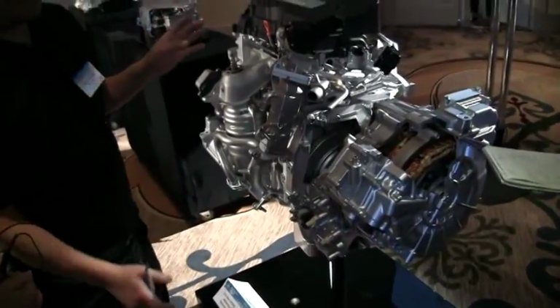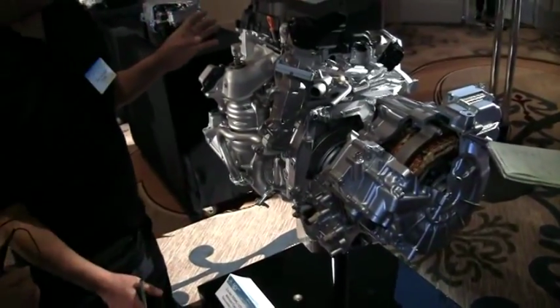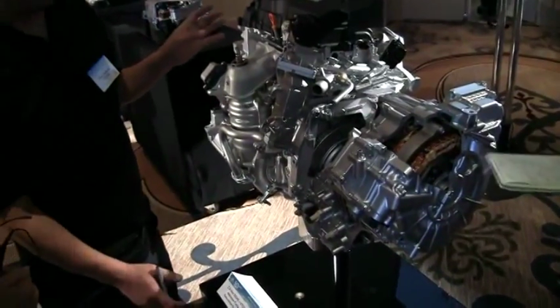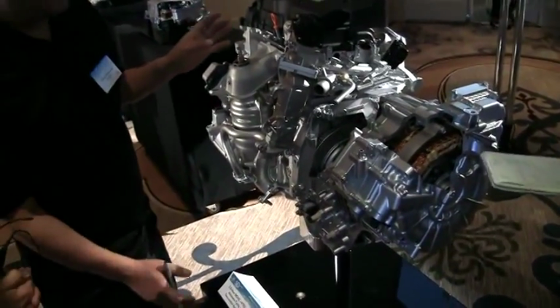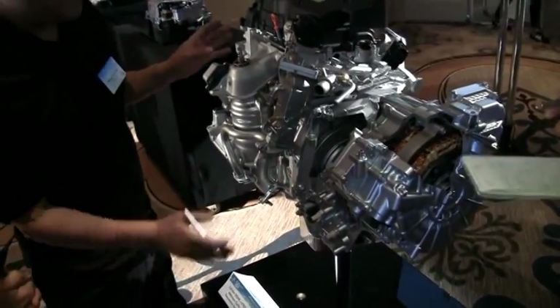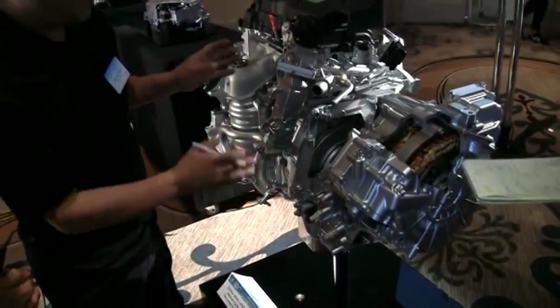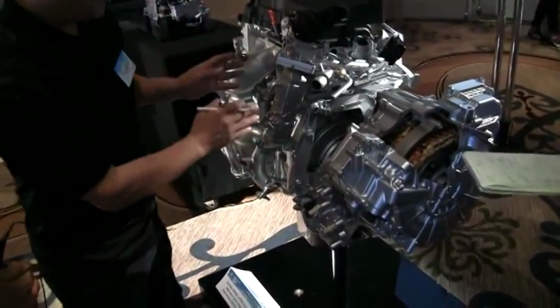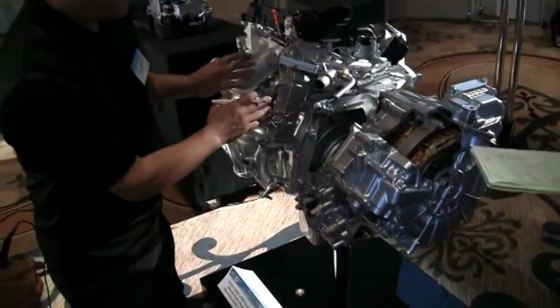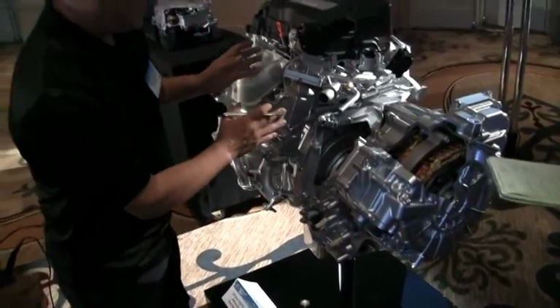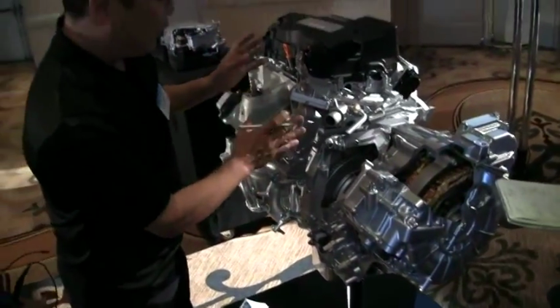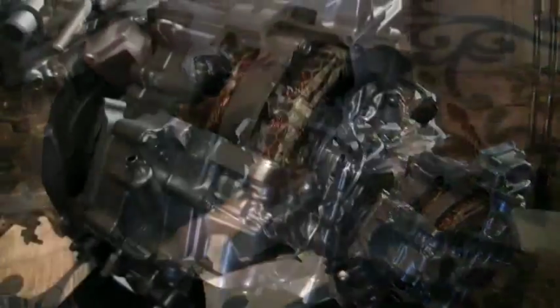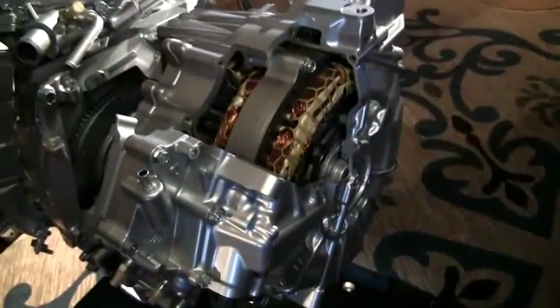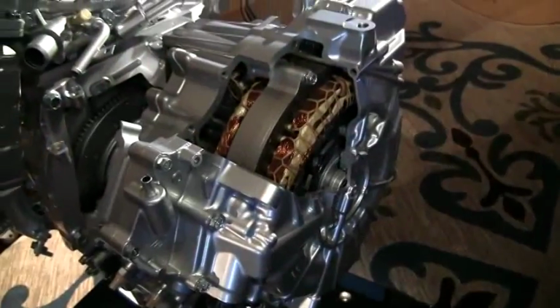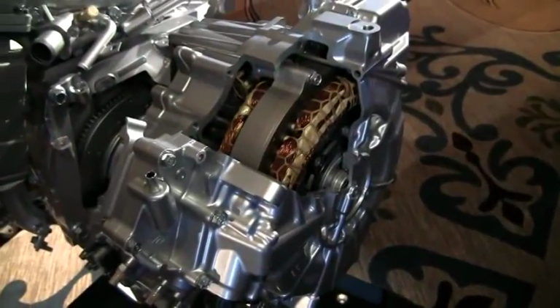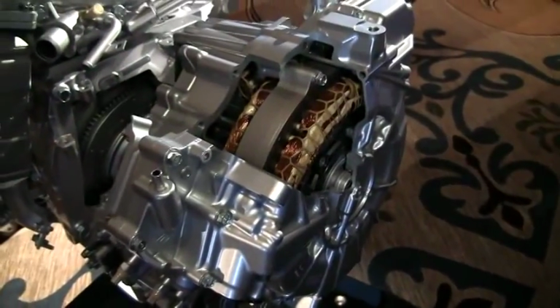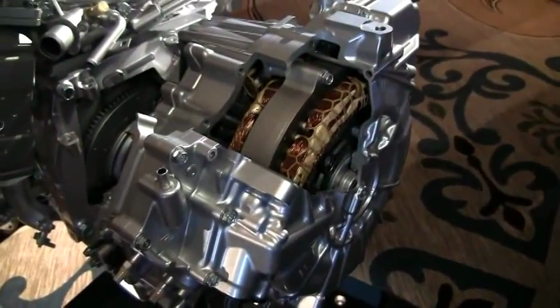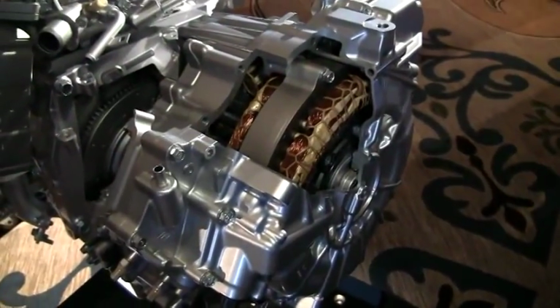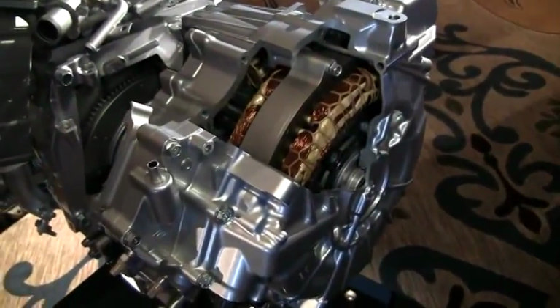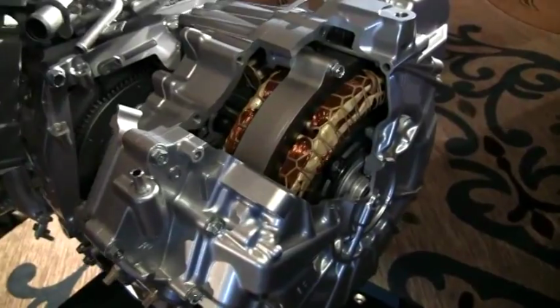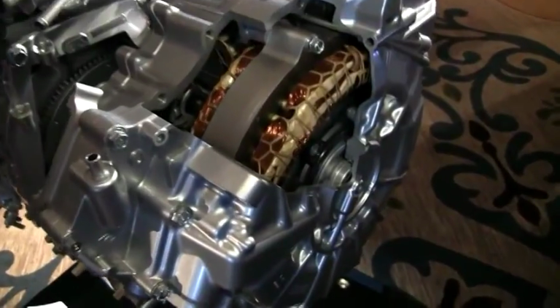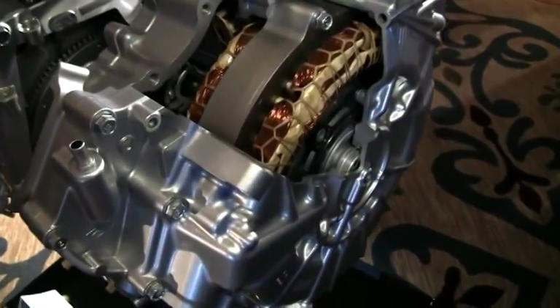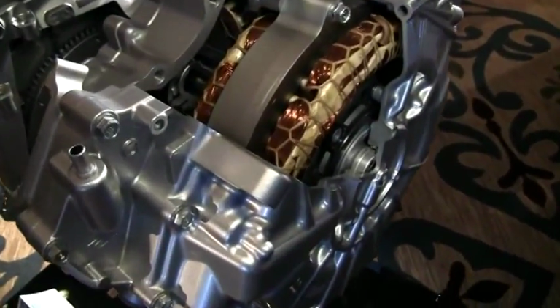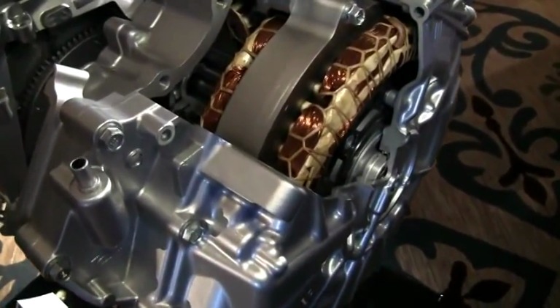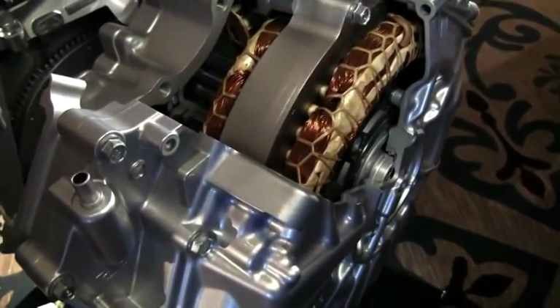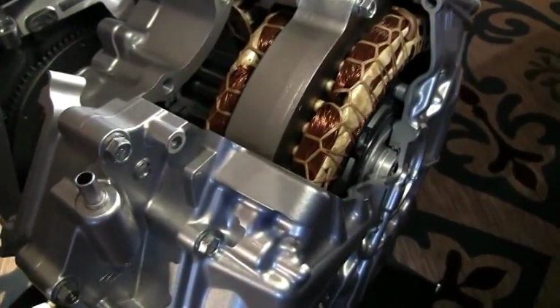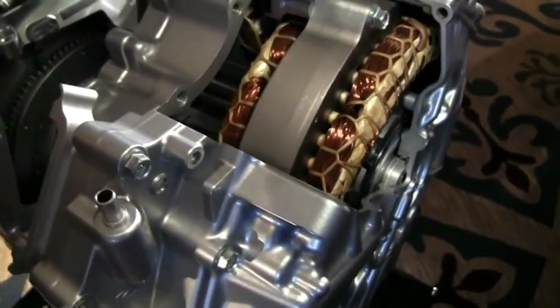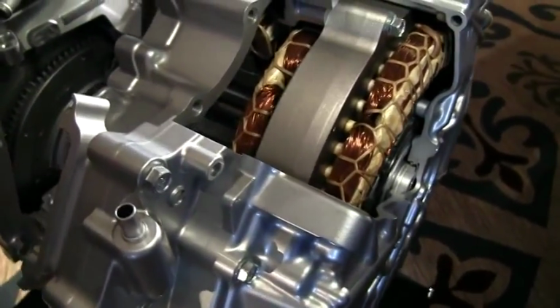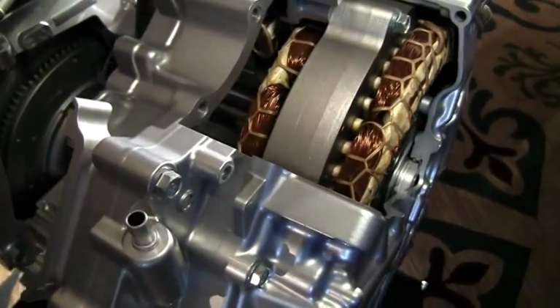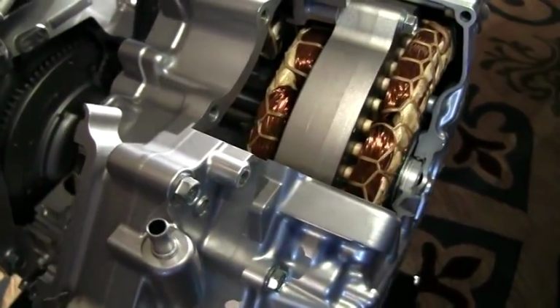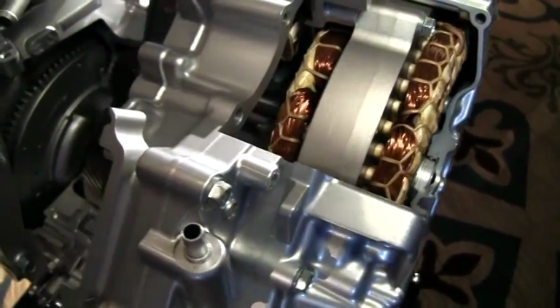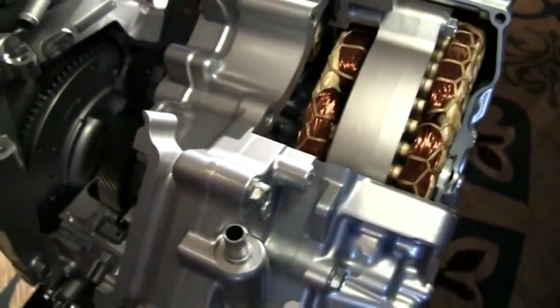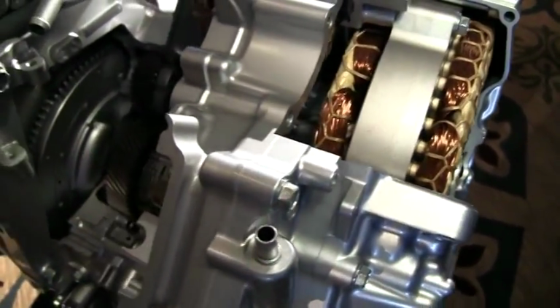Why did you decide not to go with a belt? The reason why we went with the electric CVT shifting is because it has higher efficiency.